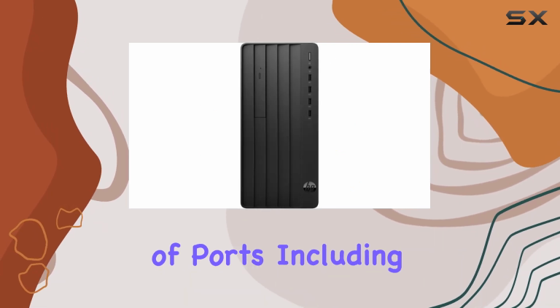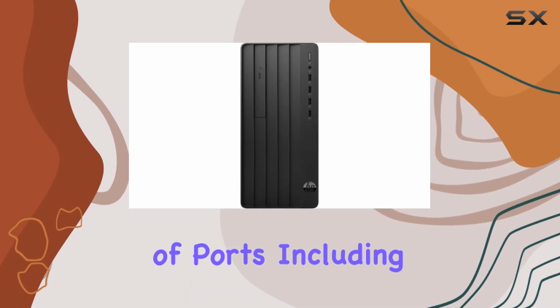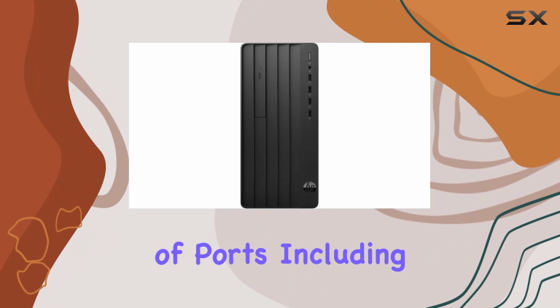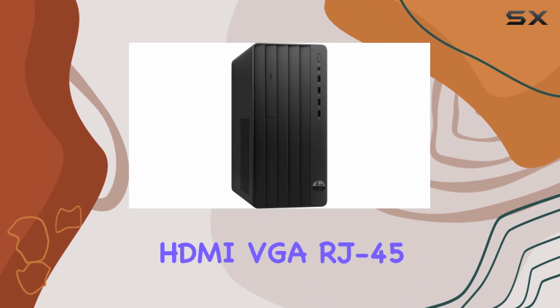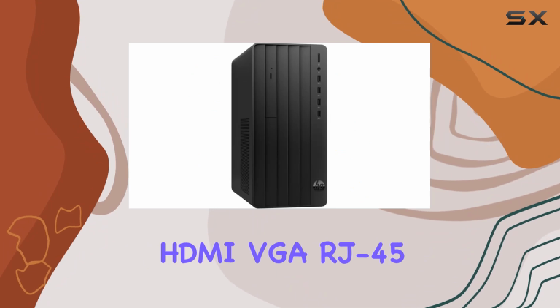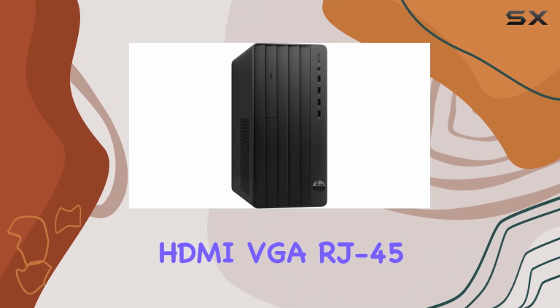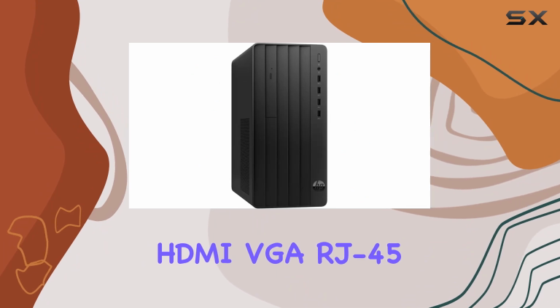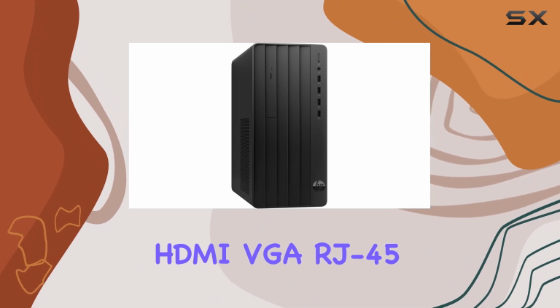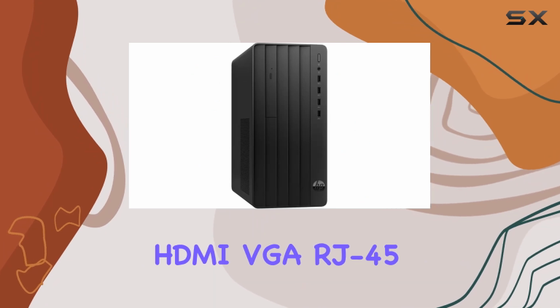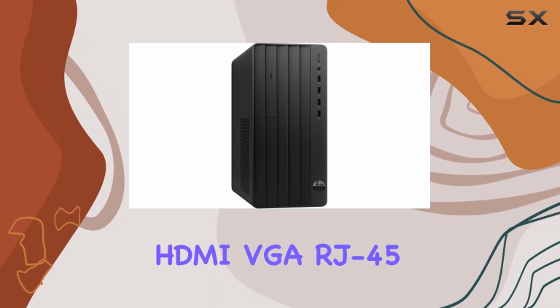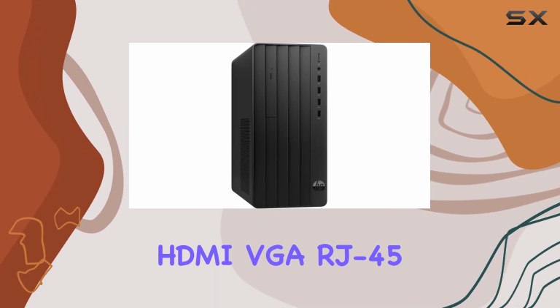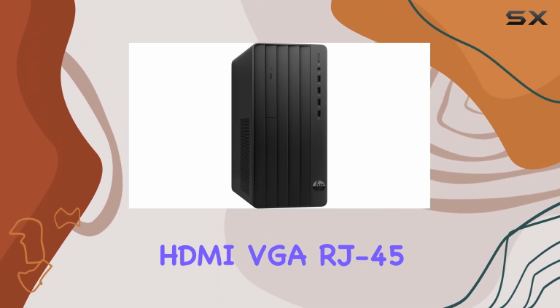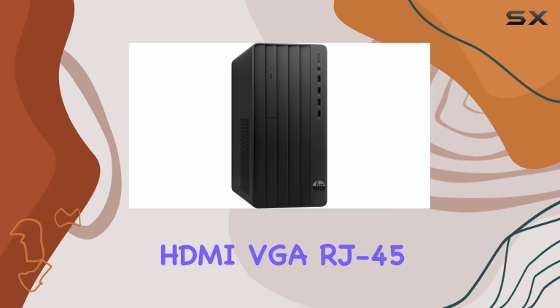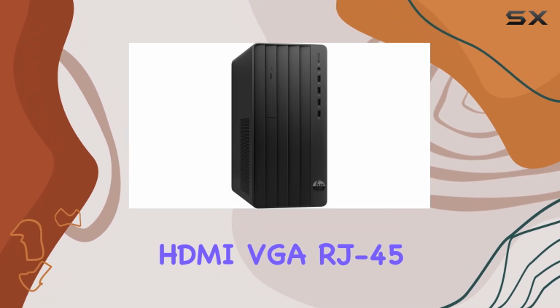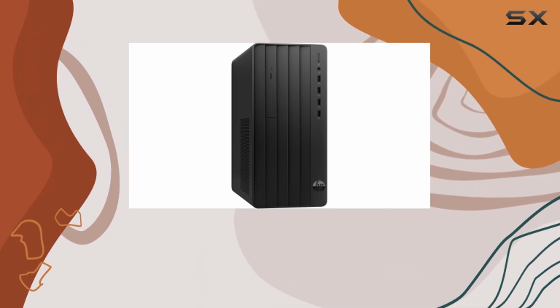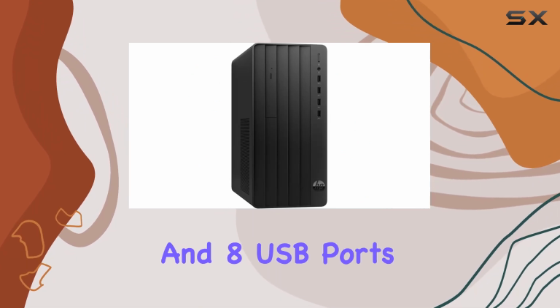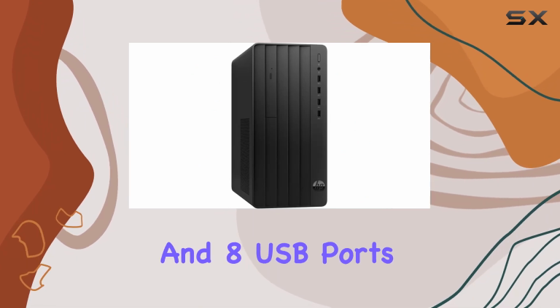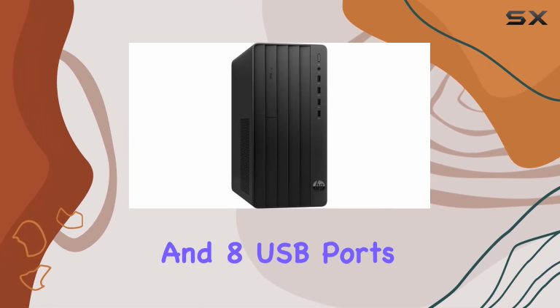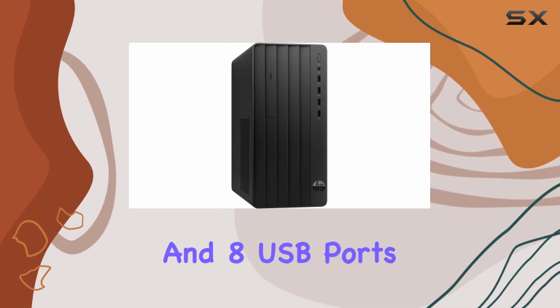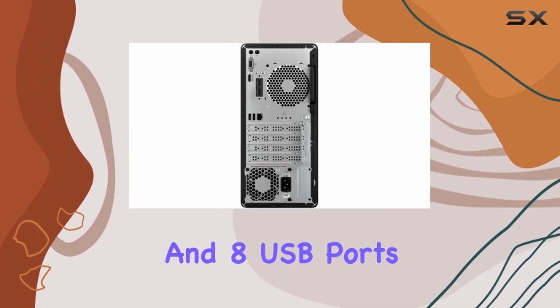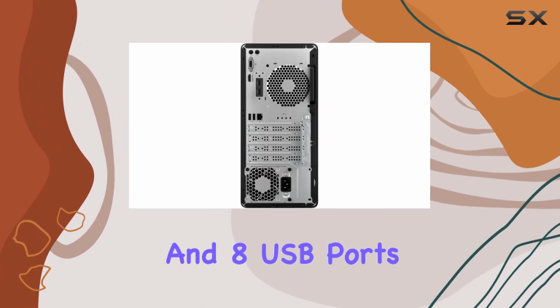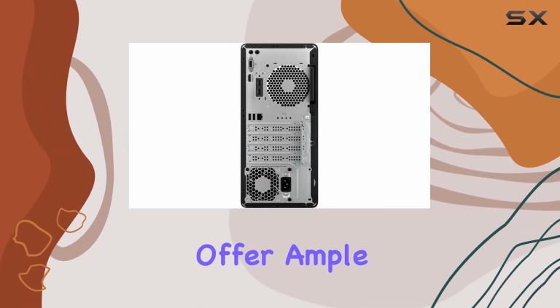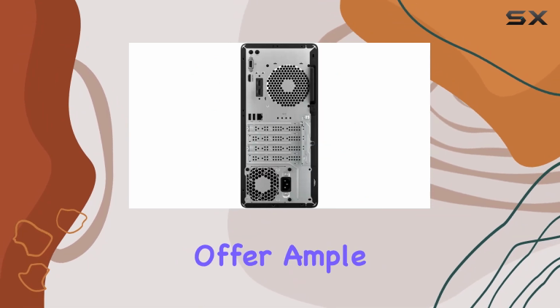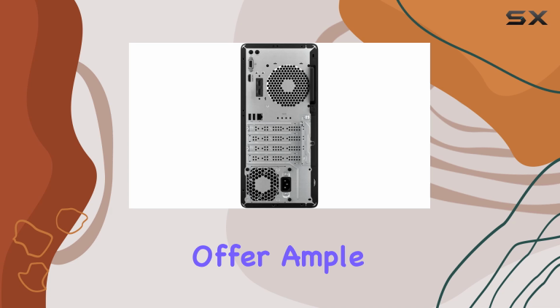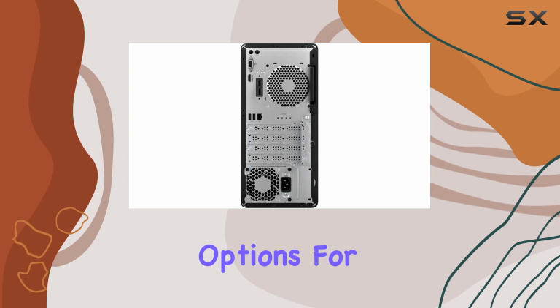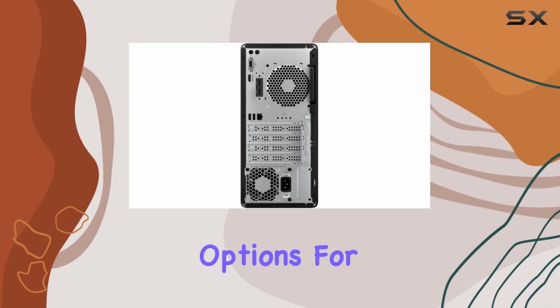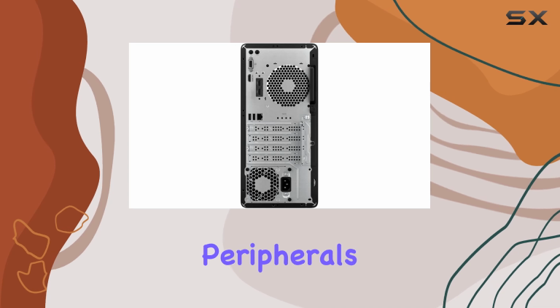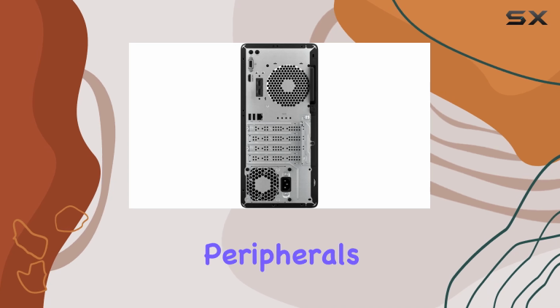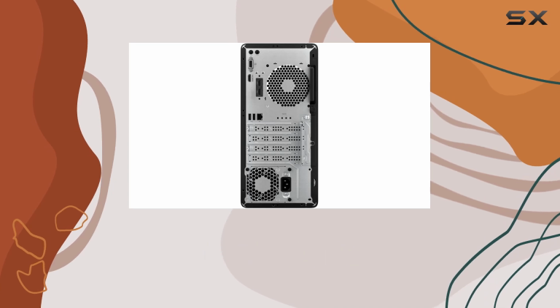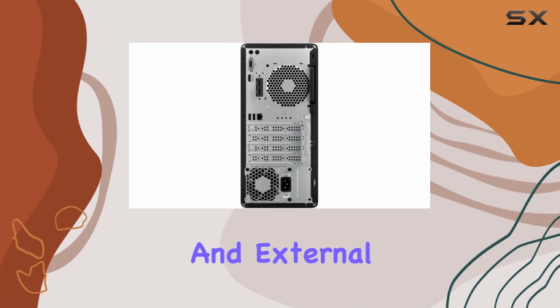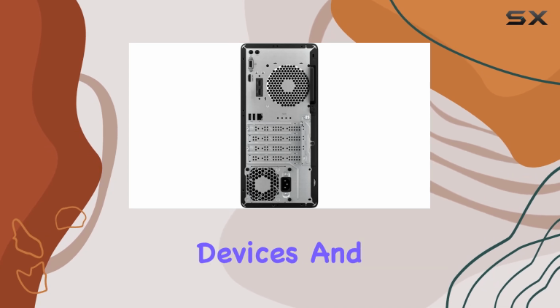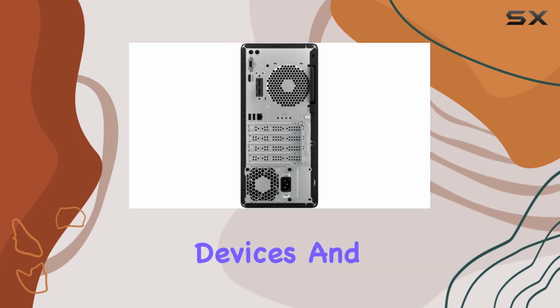A plethora of ports, including HDMI, VGA, RJ45, and 8 USB ports, offer ample options for peripherals and external devices.